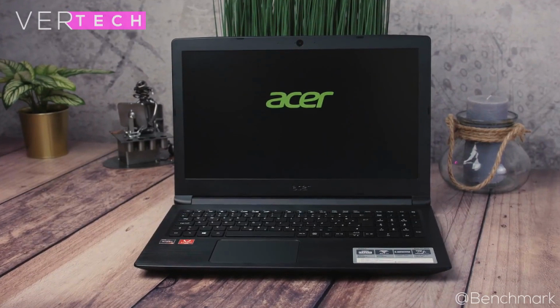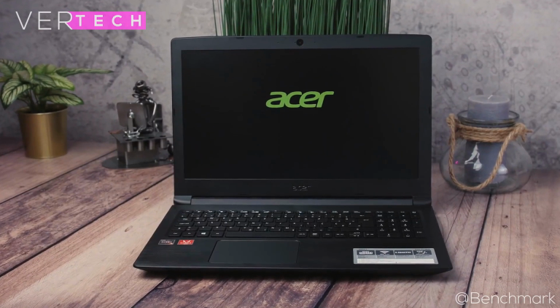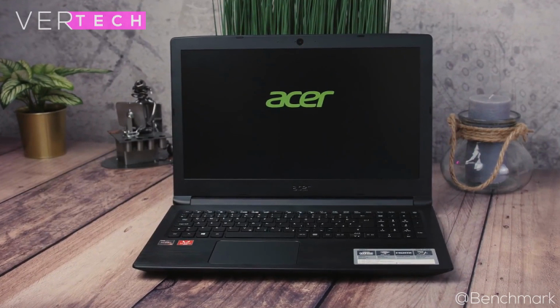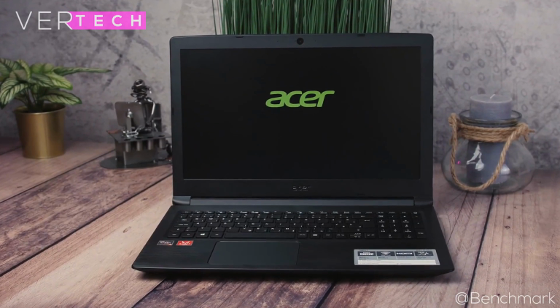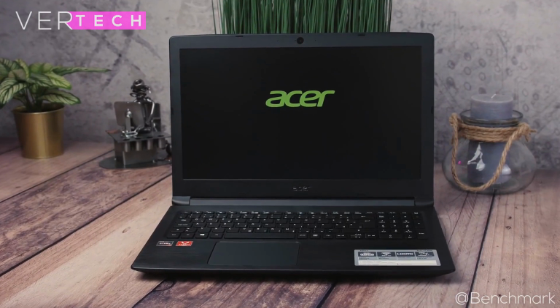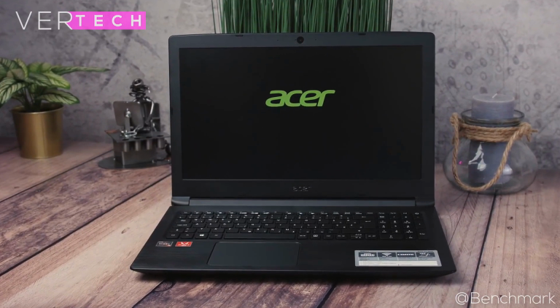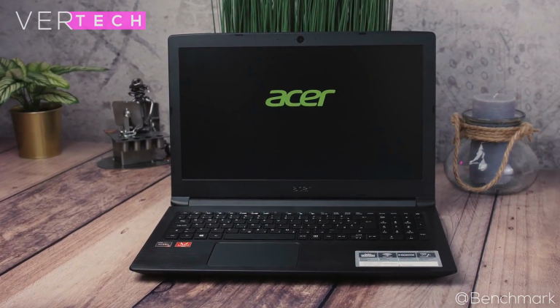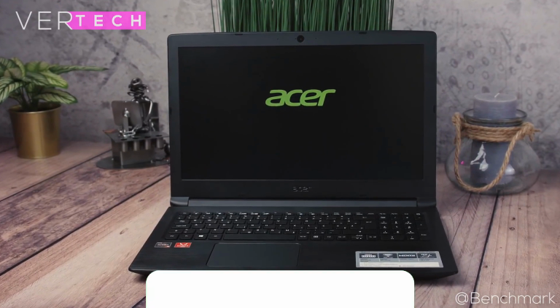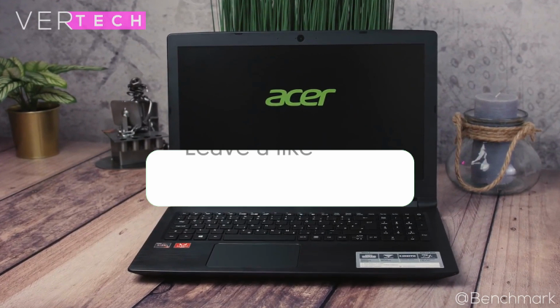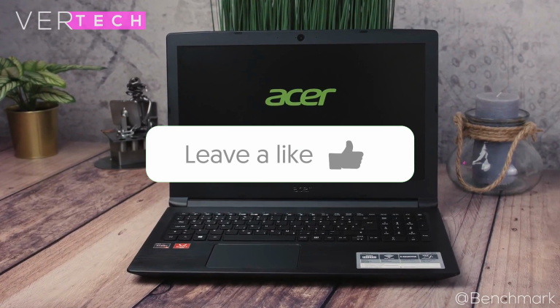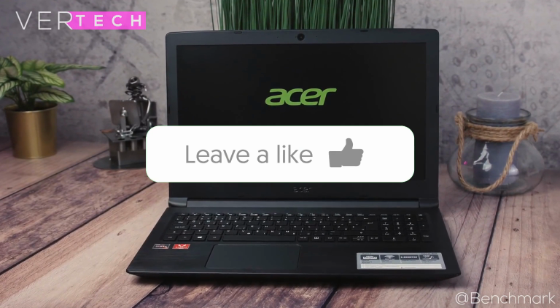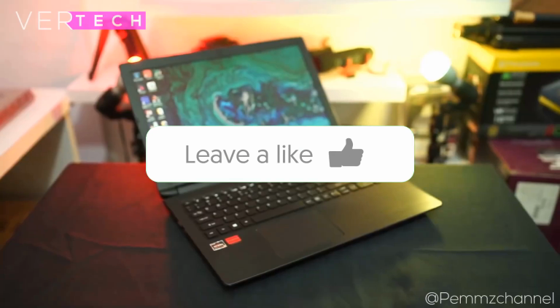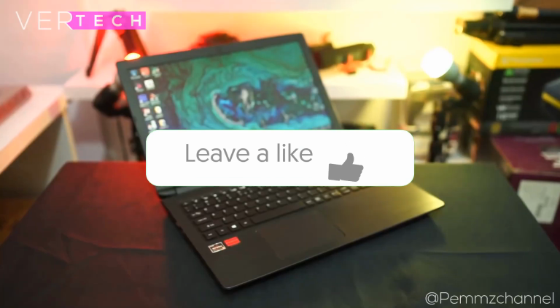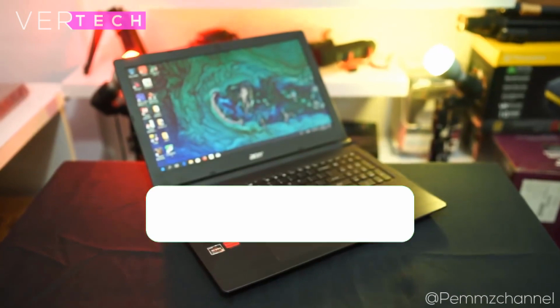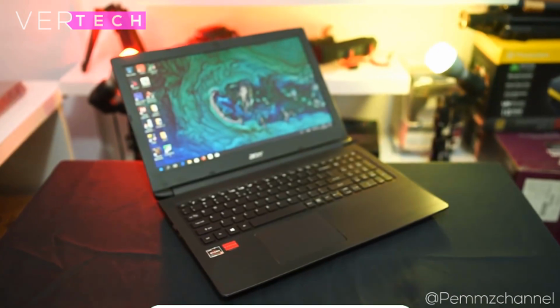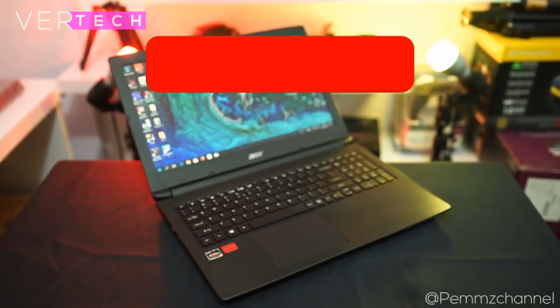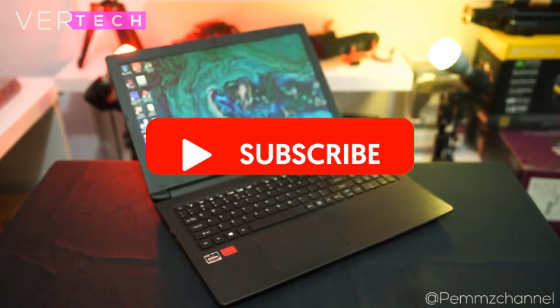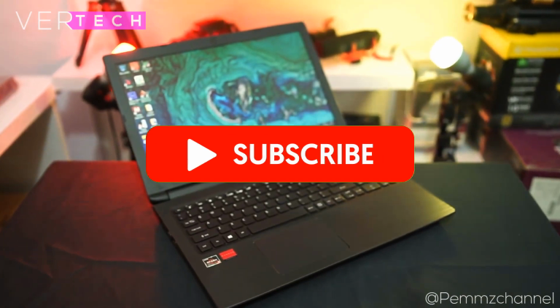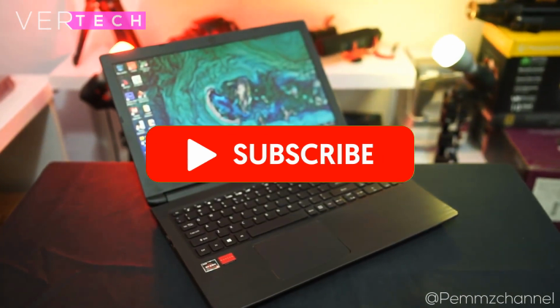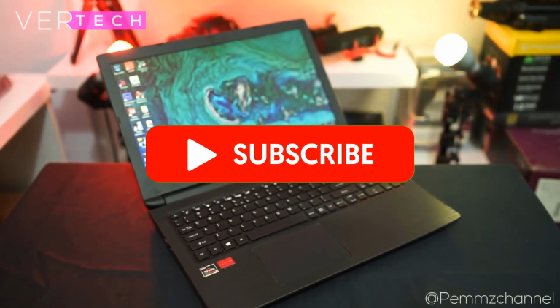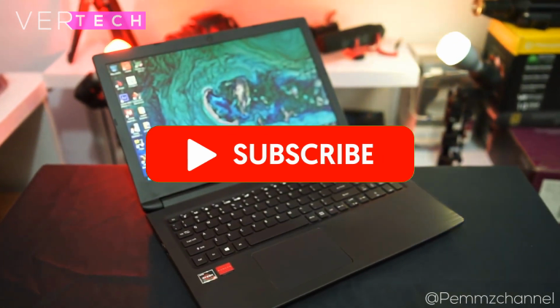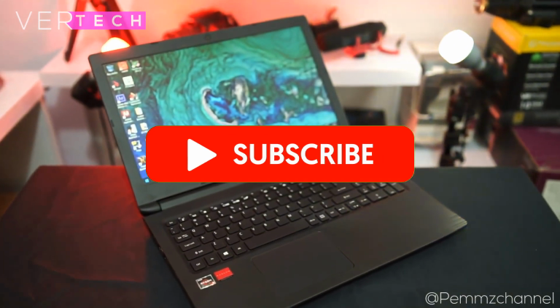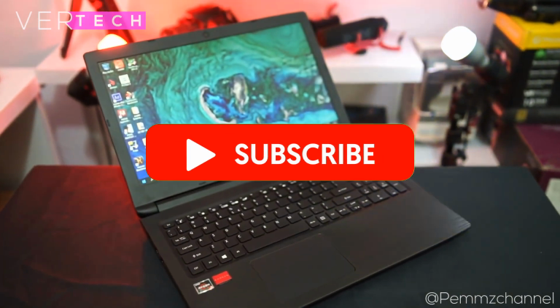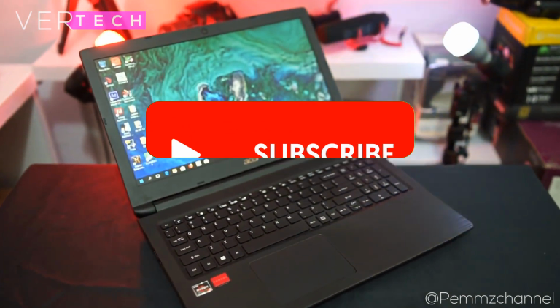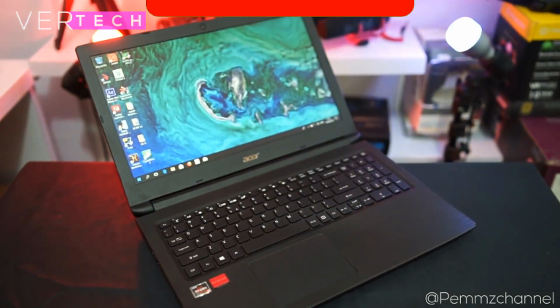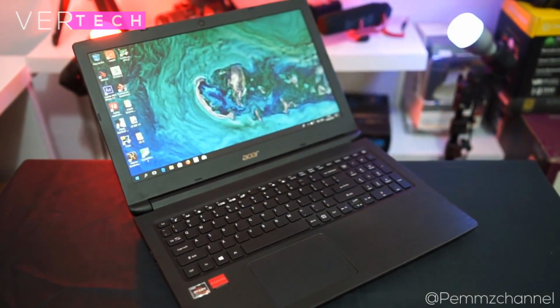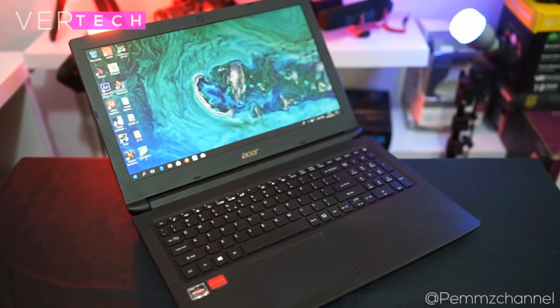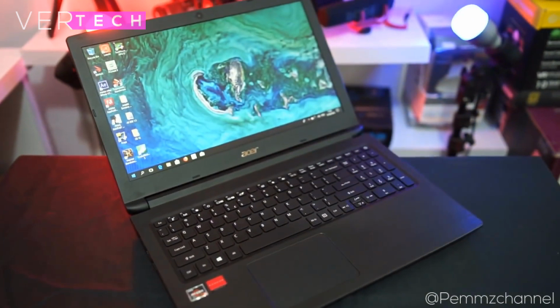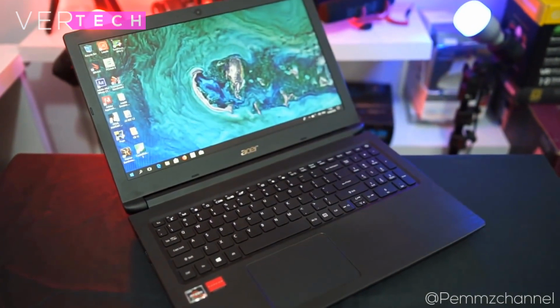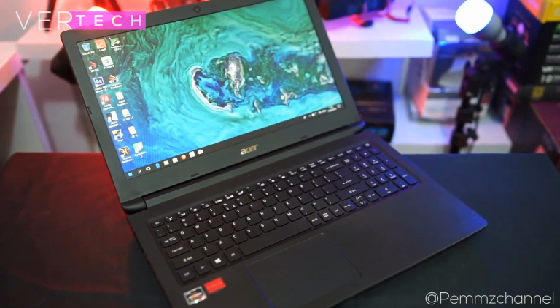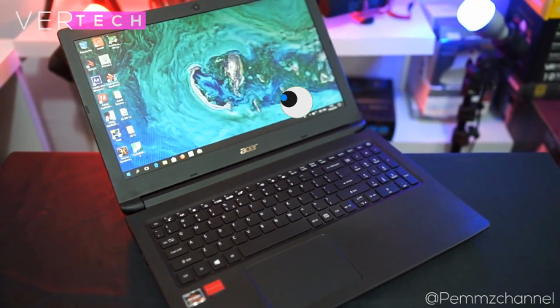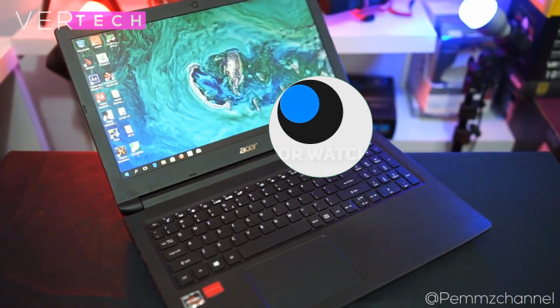So that's it for the video guys, thanks for watching. Please like, share, and subscribe to the channel, and I hope you enjoyed the video. I'll see you guys in the next one. Bye.